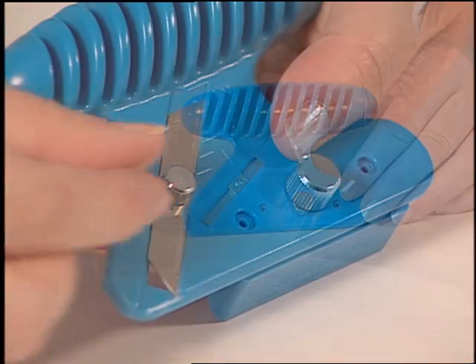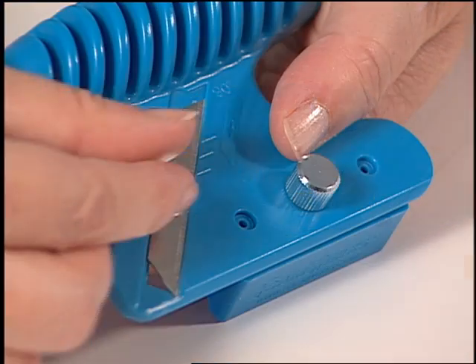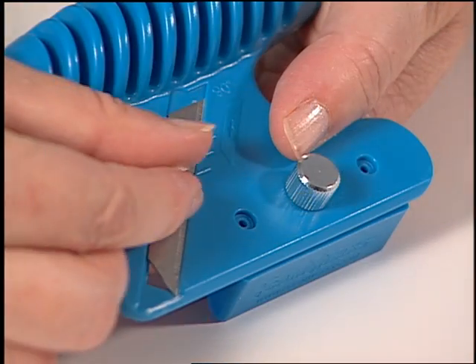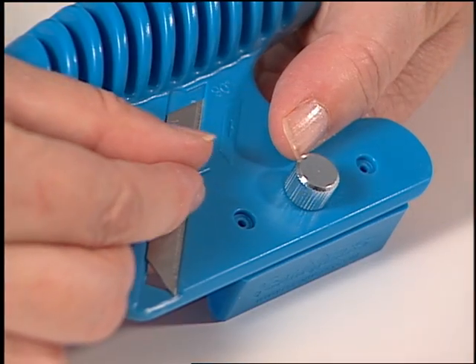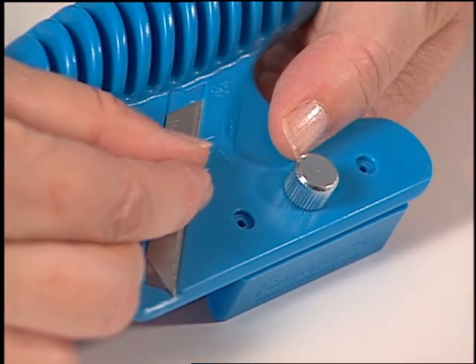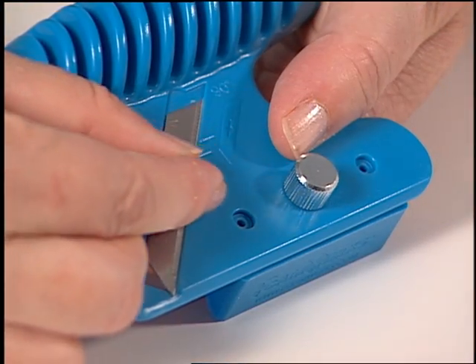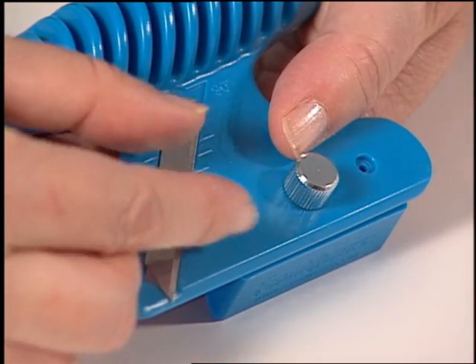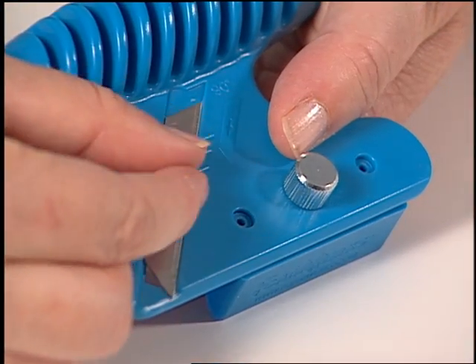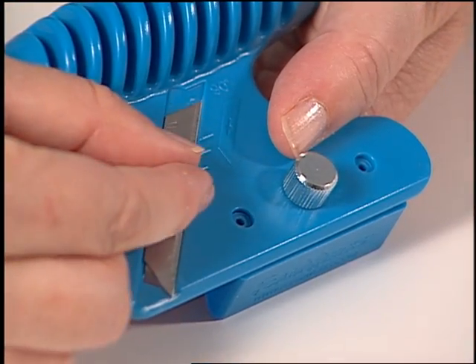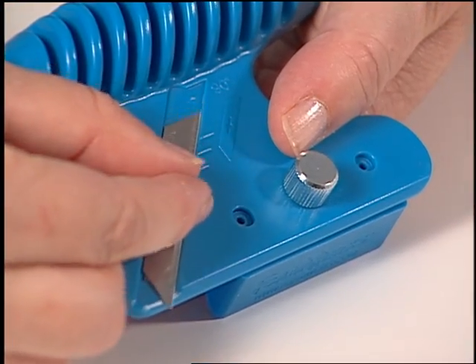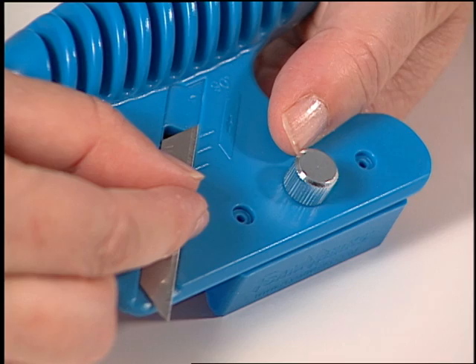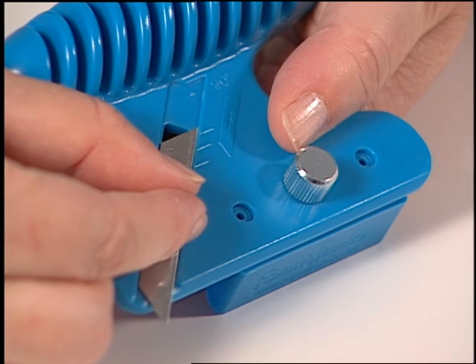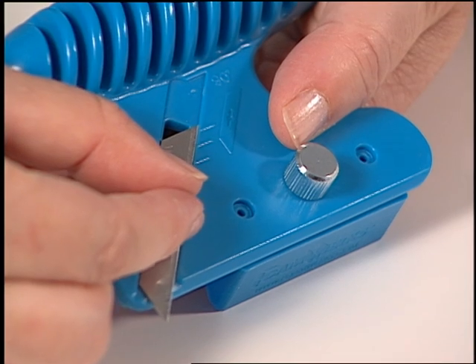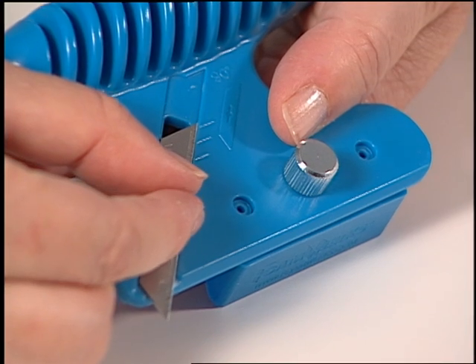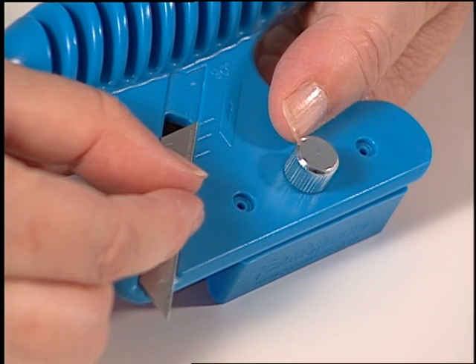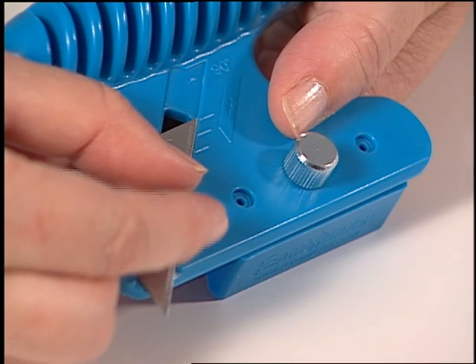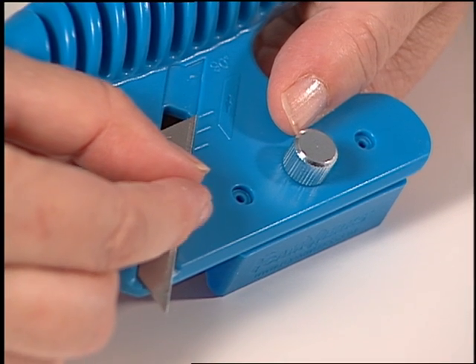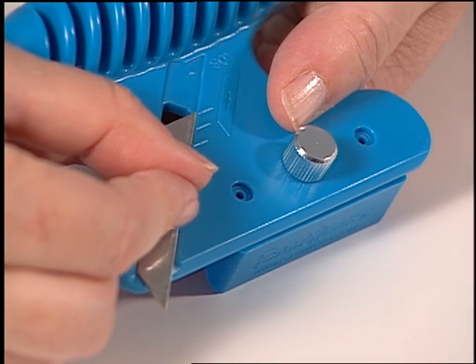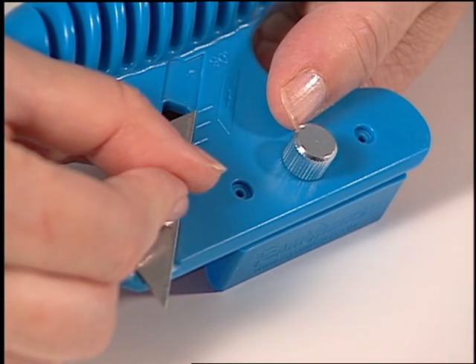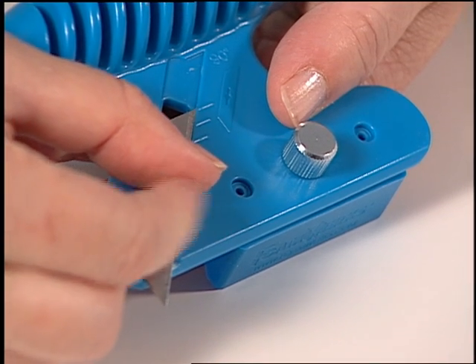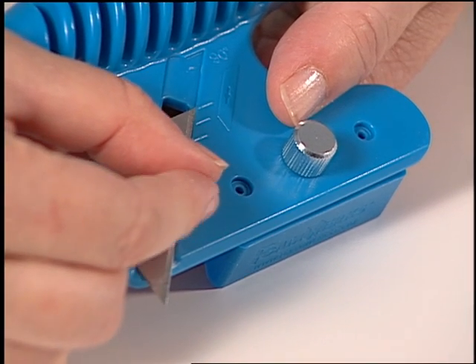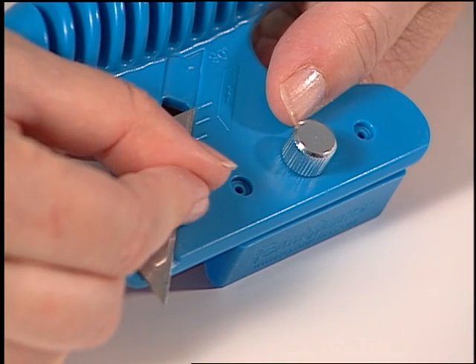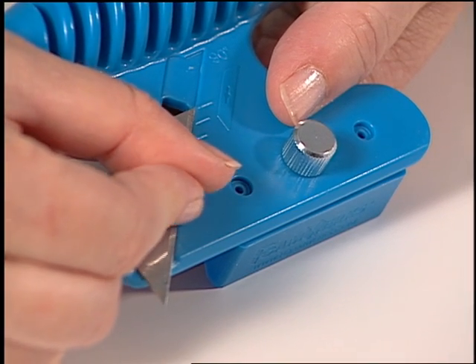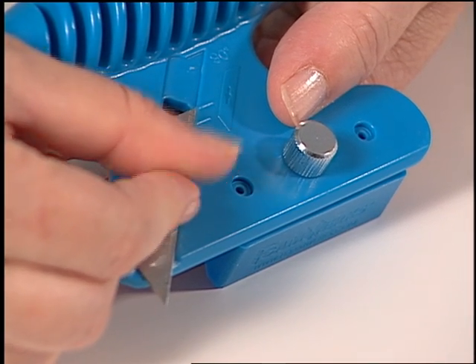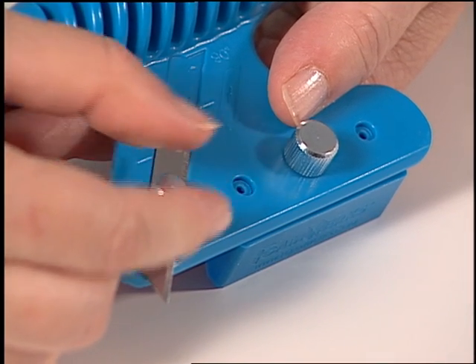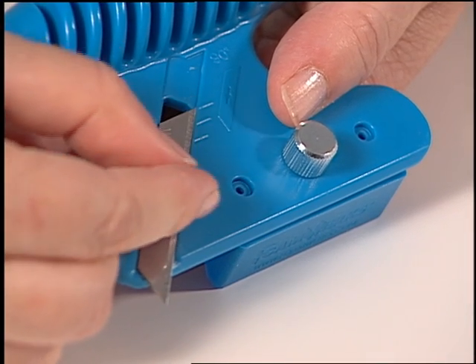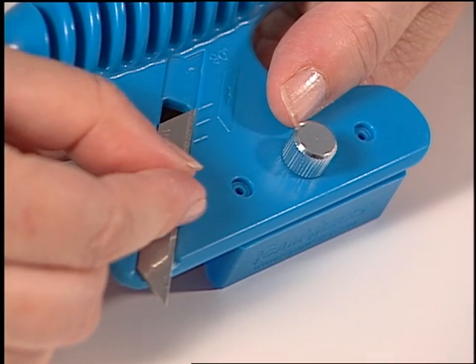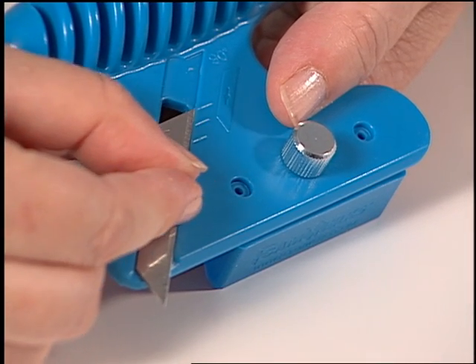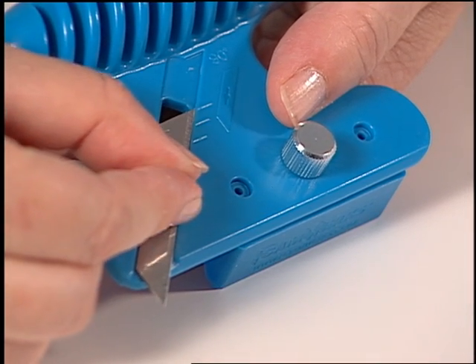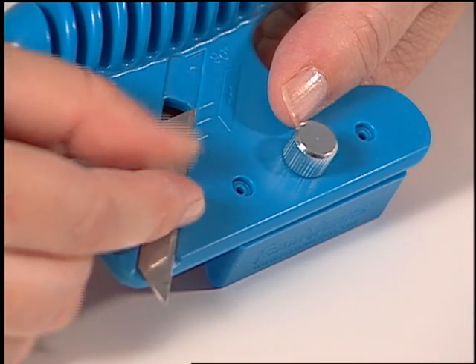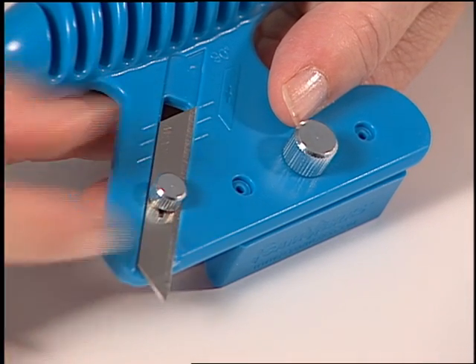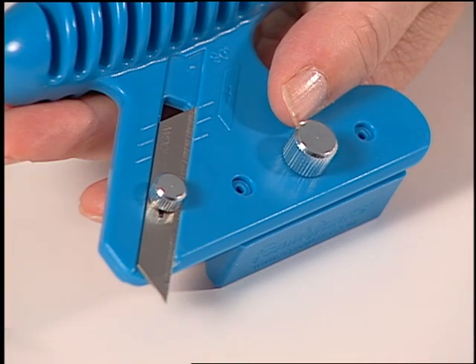To set the blade depth, loosen the blade and reference the back edge of the blade on the hash marks found on the tool.